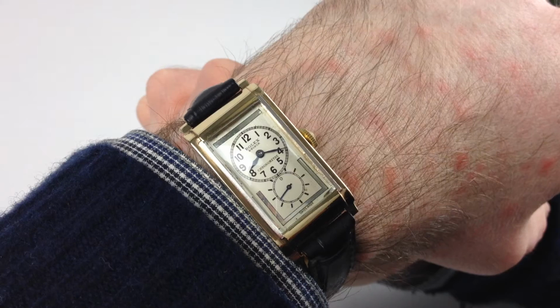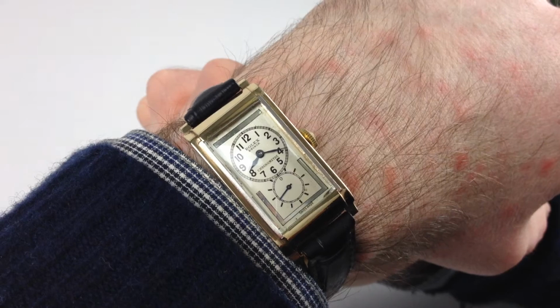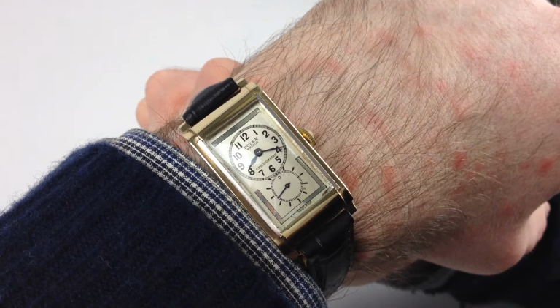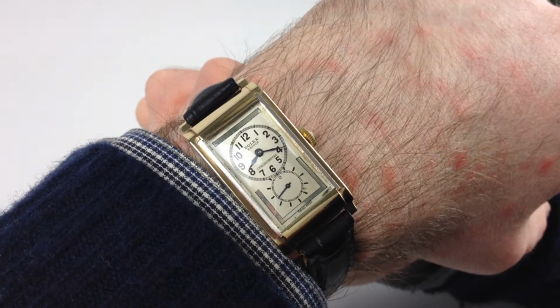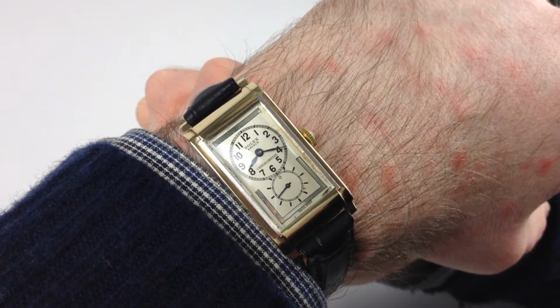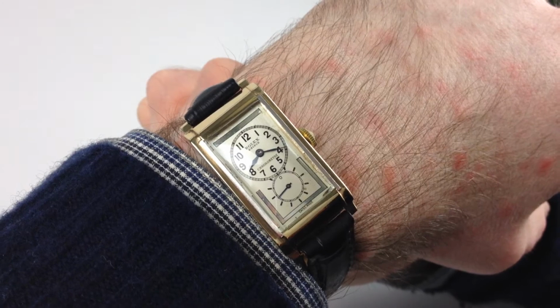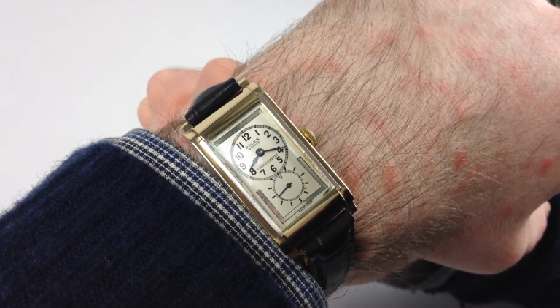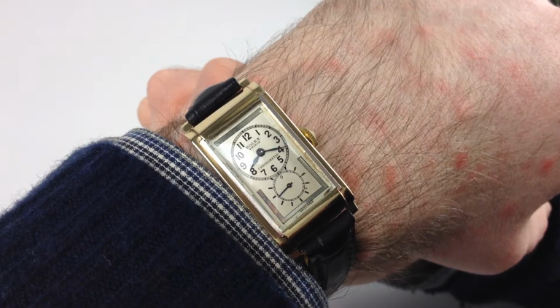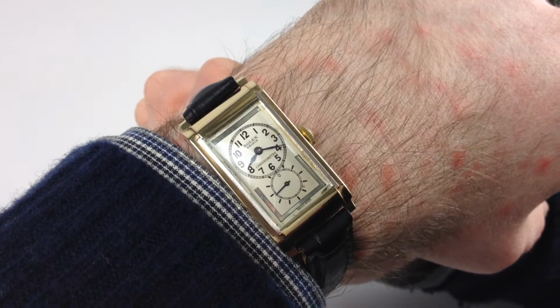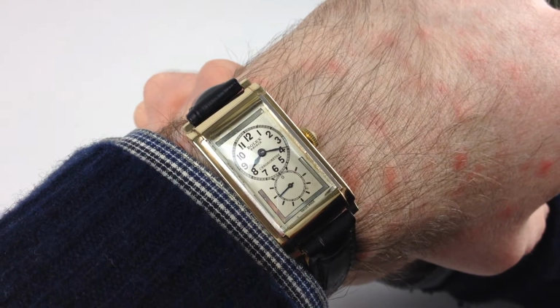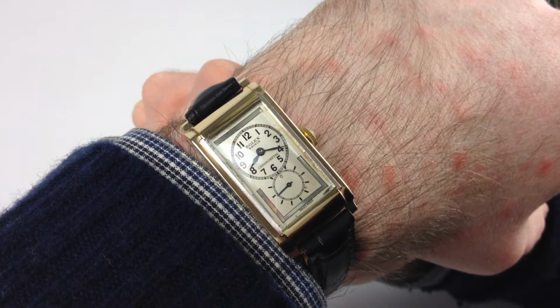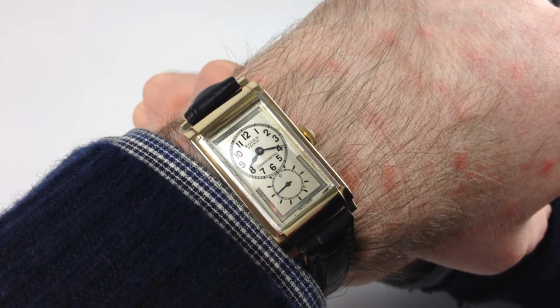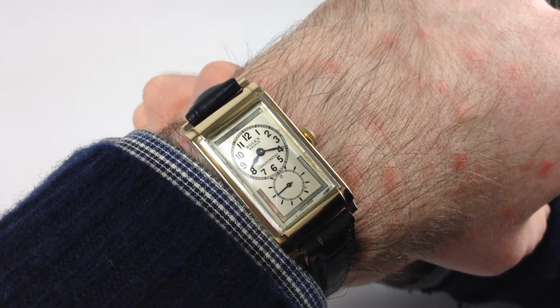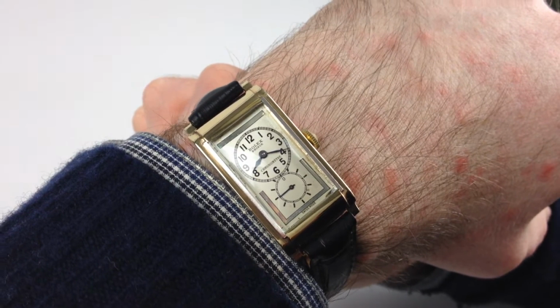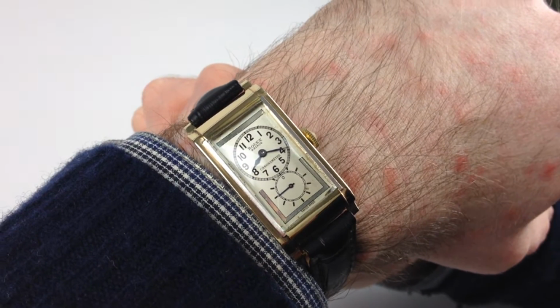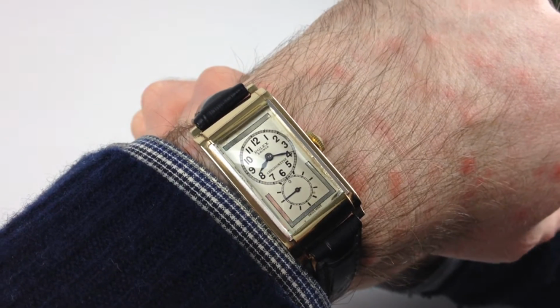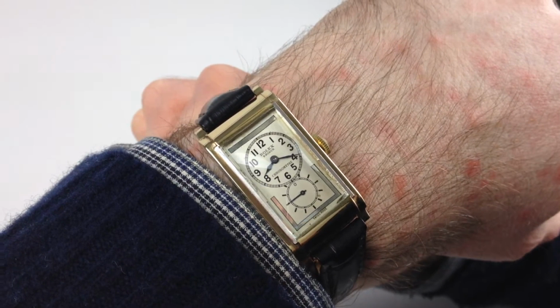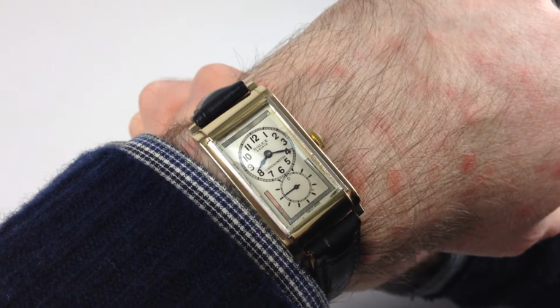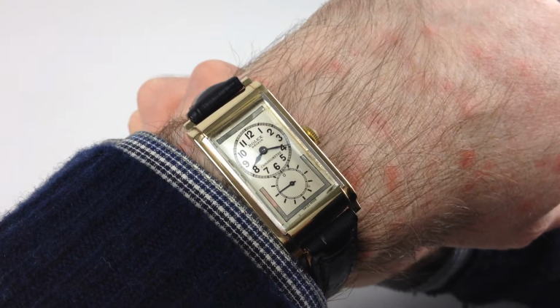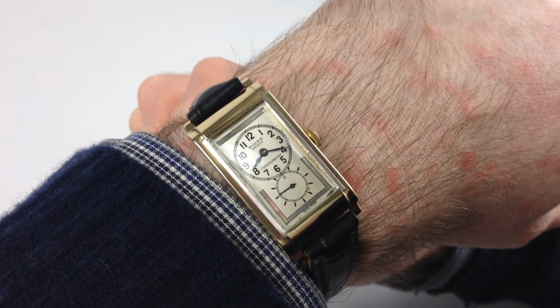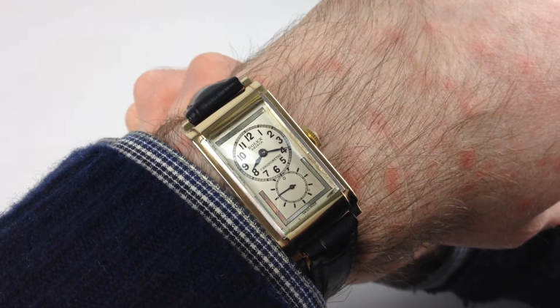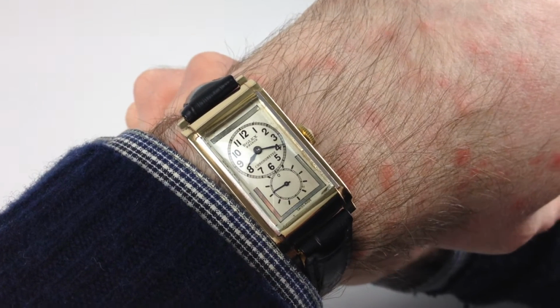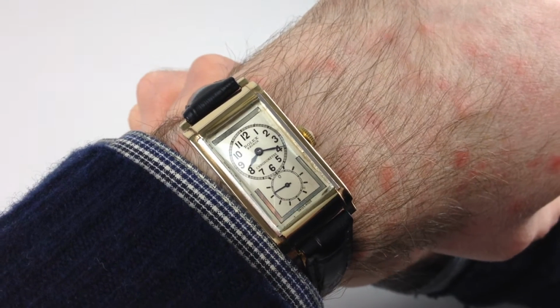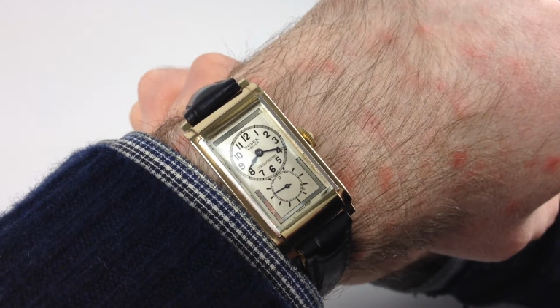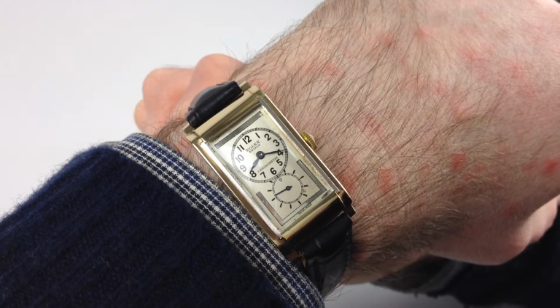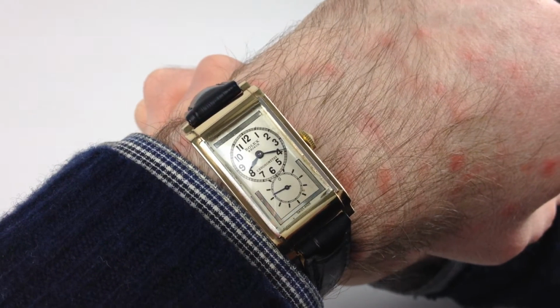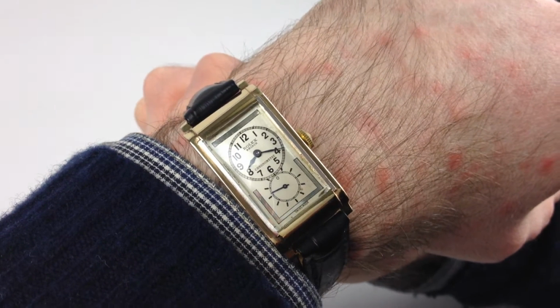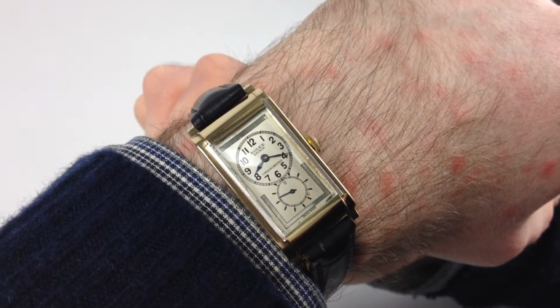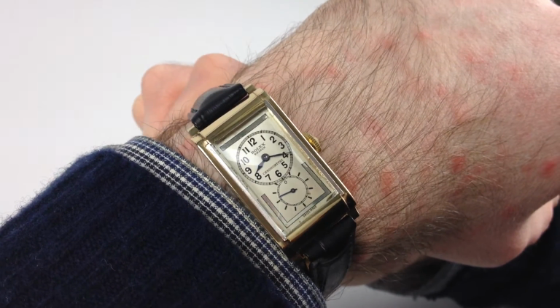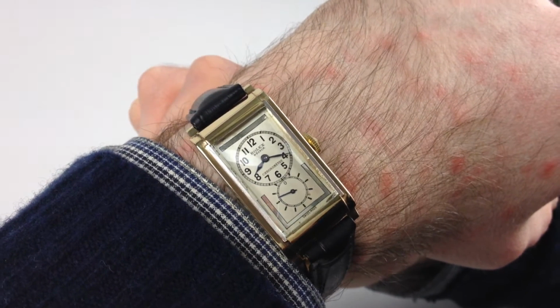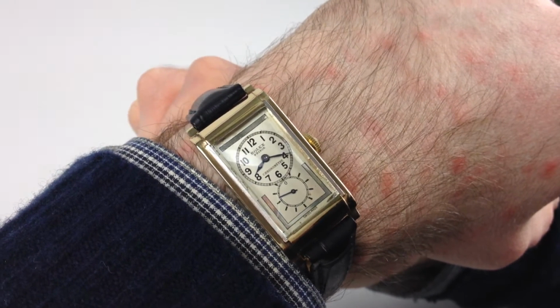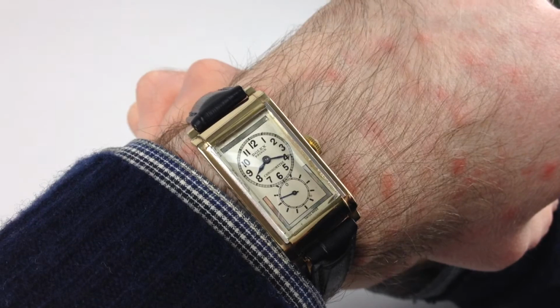This stunning two-colour, nine-carat gold wristwatch is hauled up for 1935. It's a Rolex Prince.